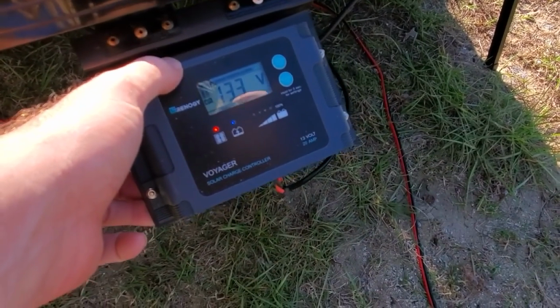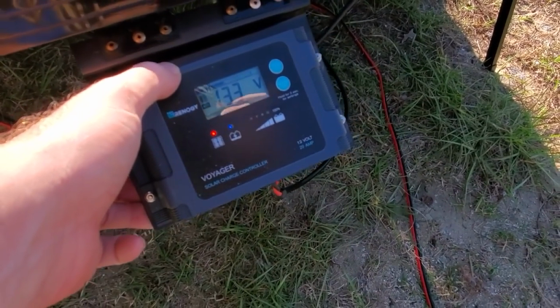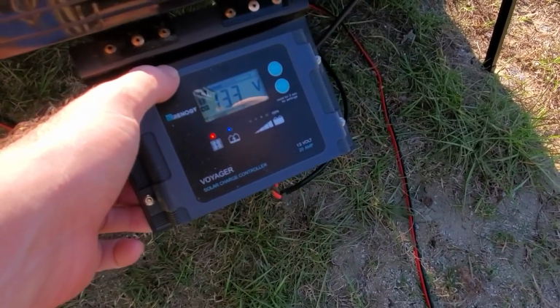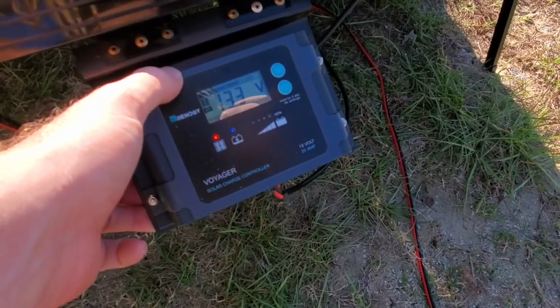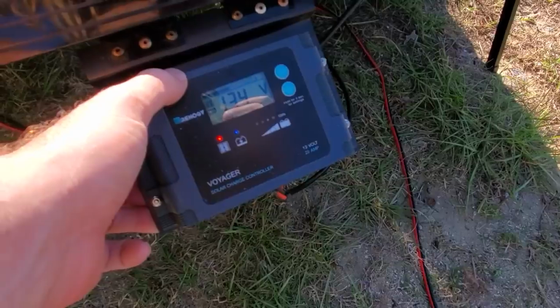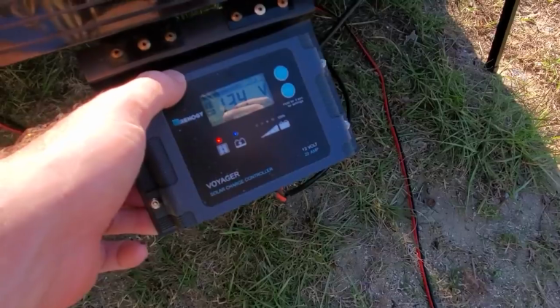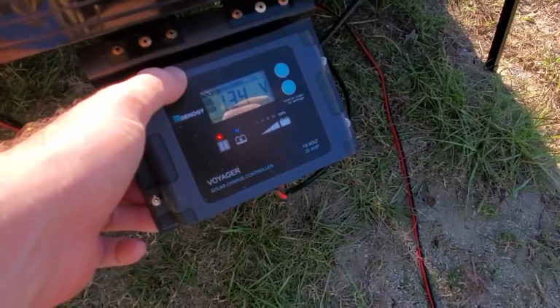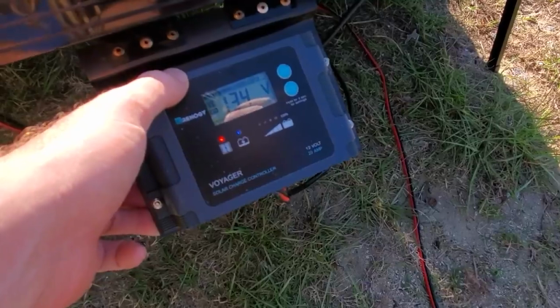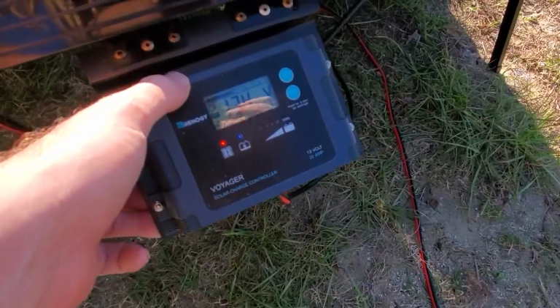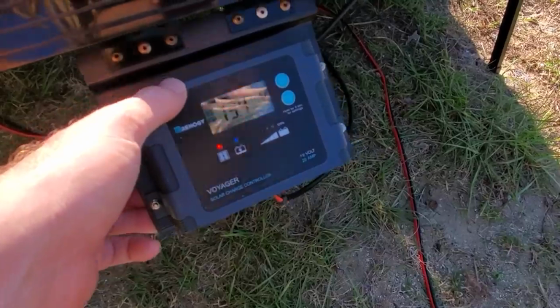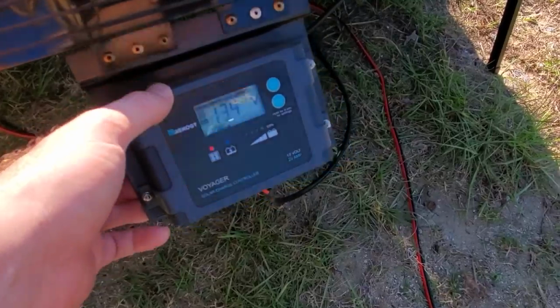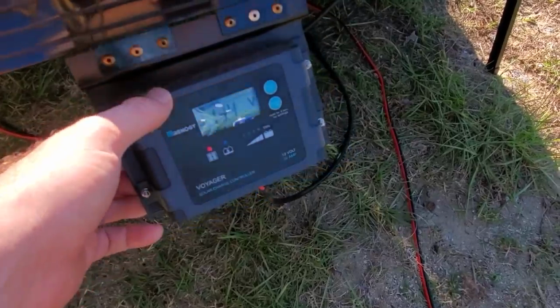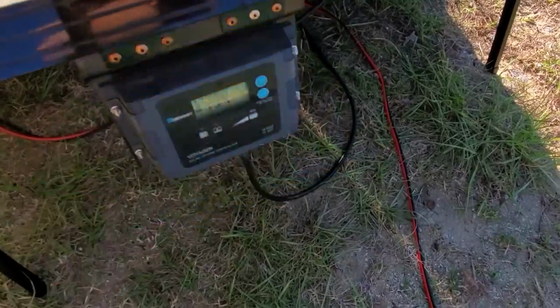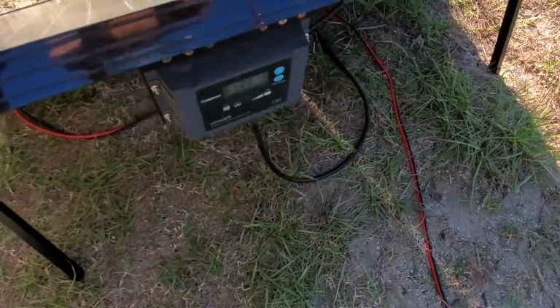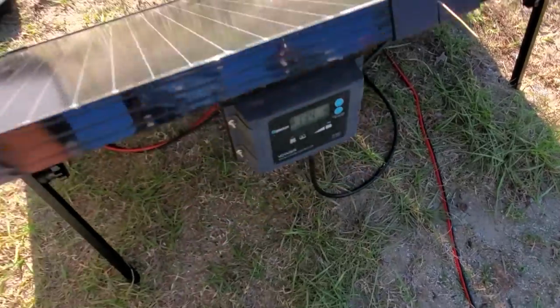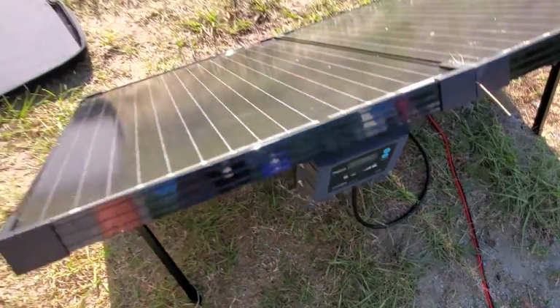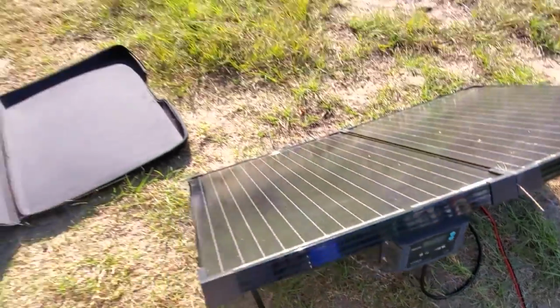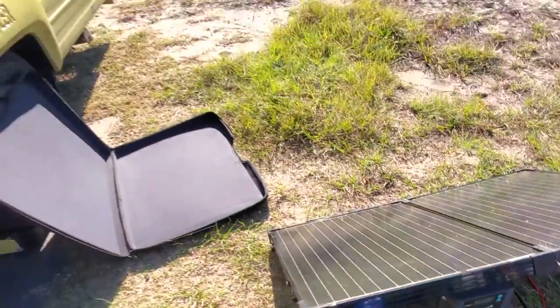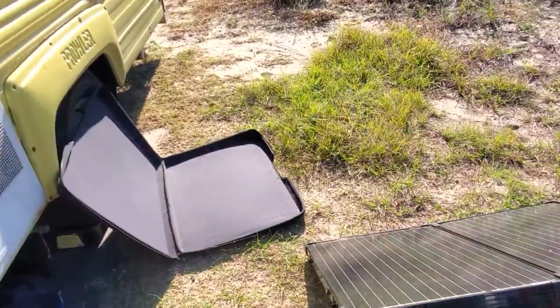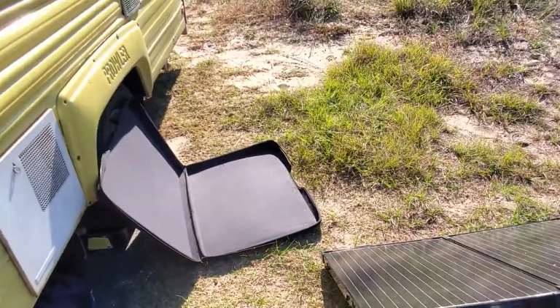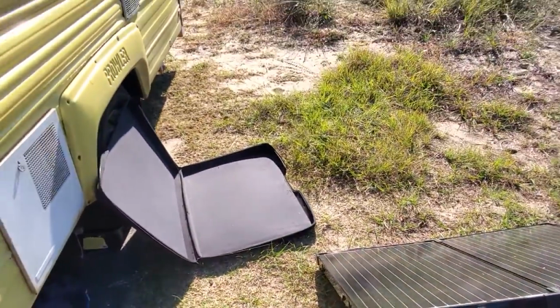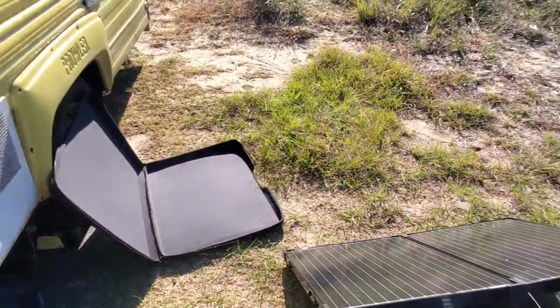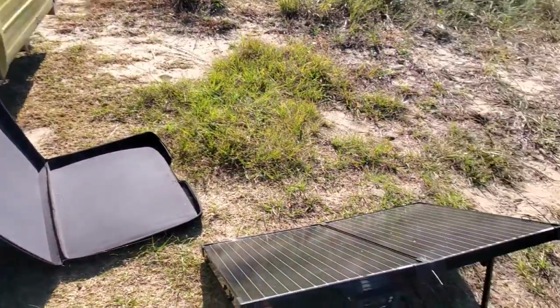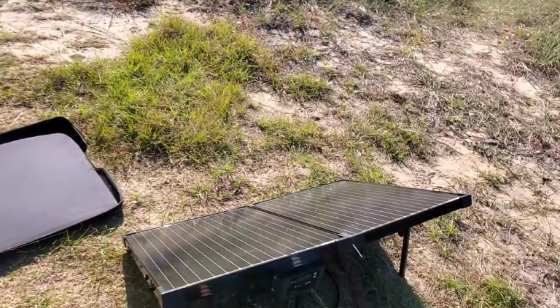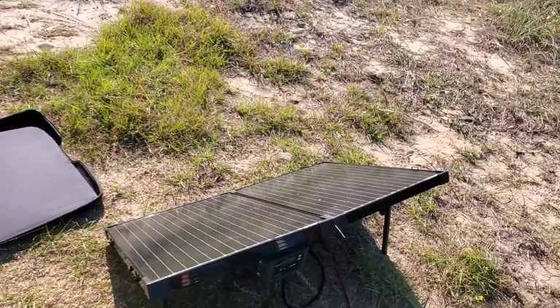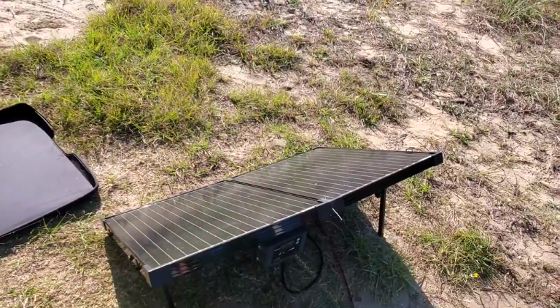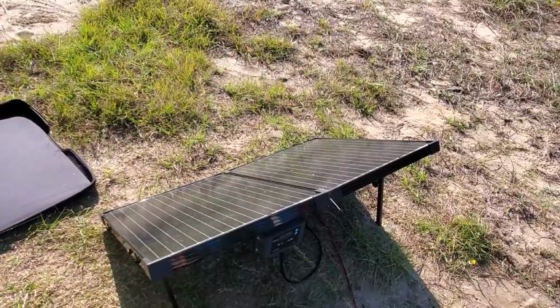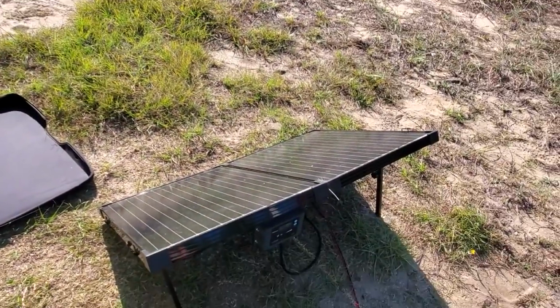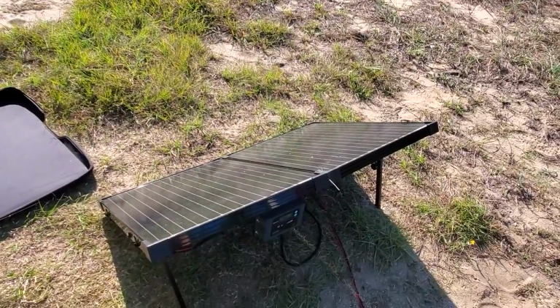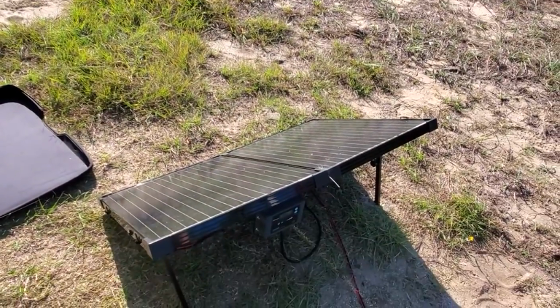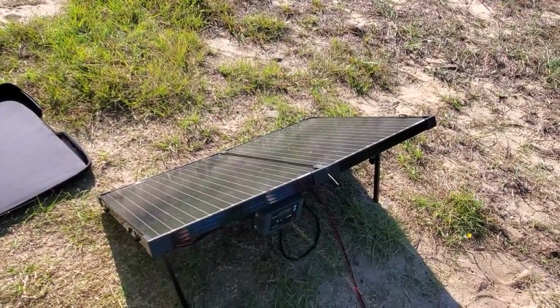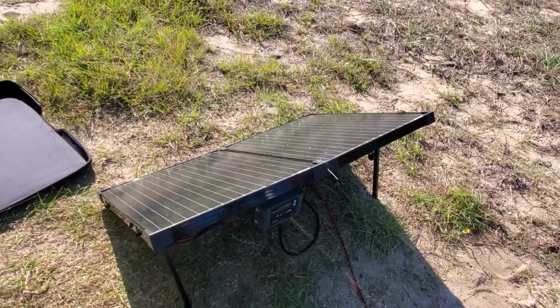It takes literally that long. Here we are facing the sun, getting our full amperage. That's the story — love the suitcase panel.